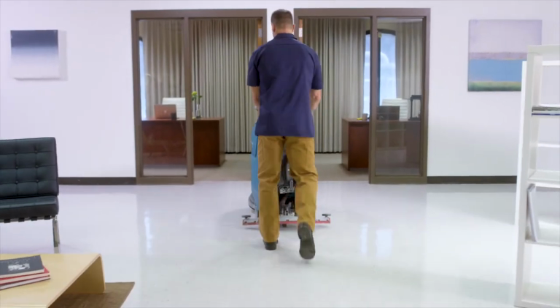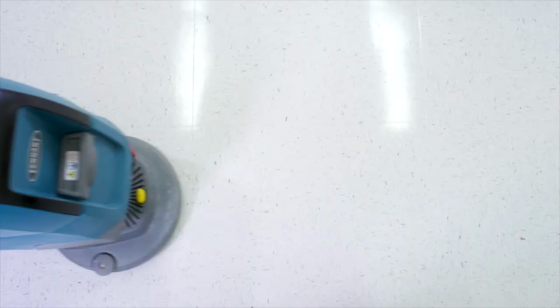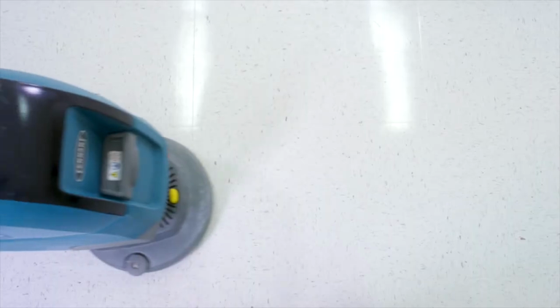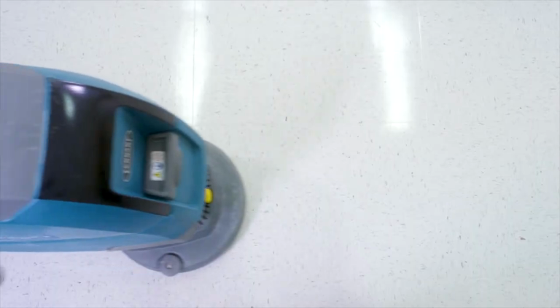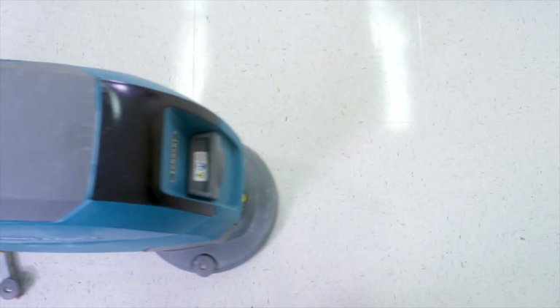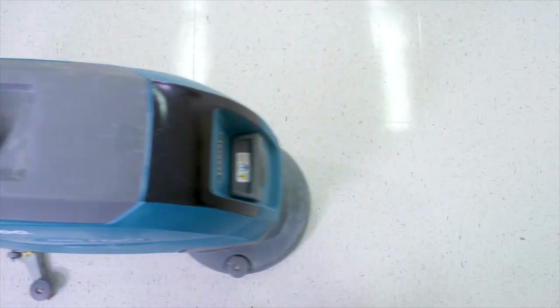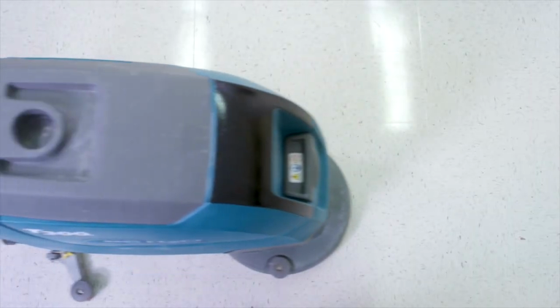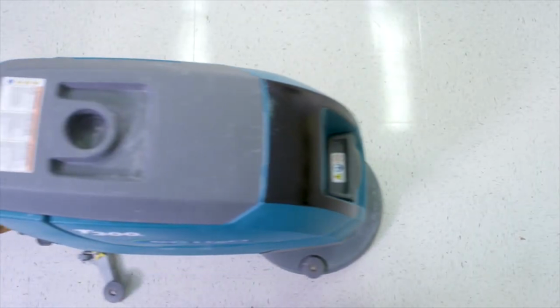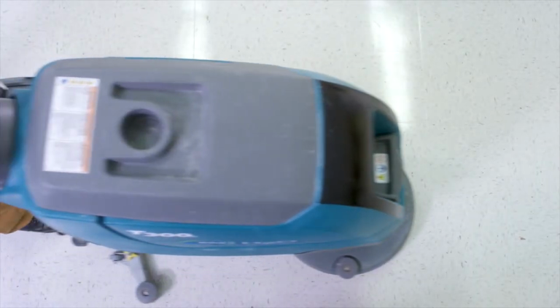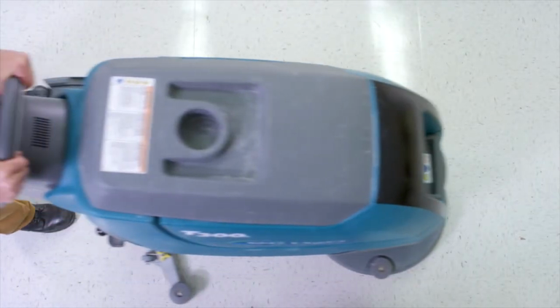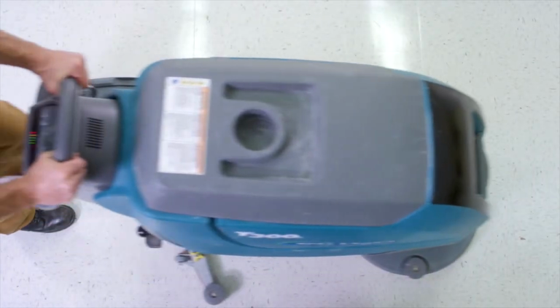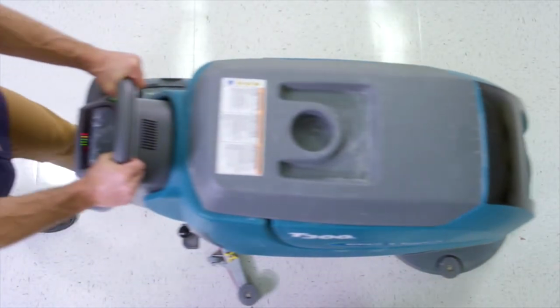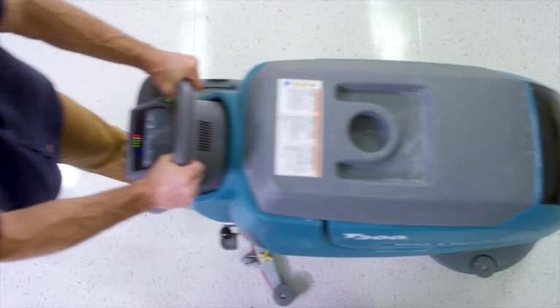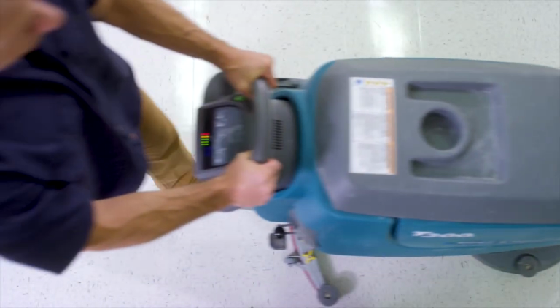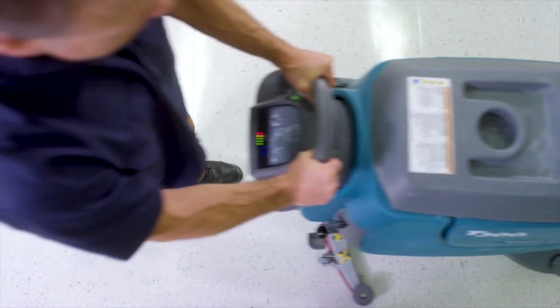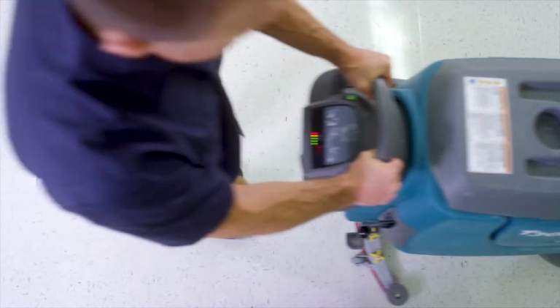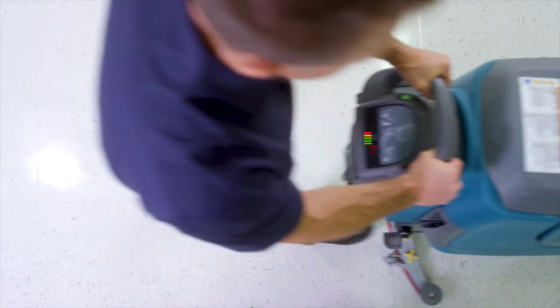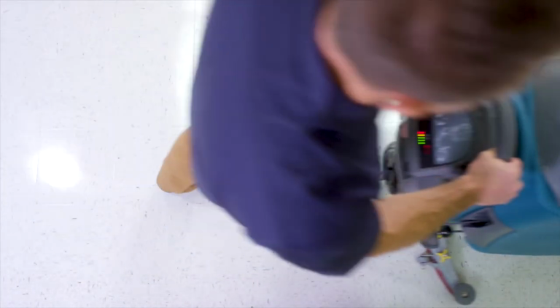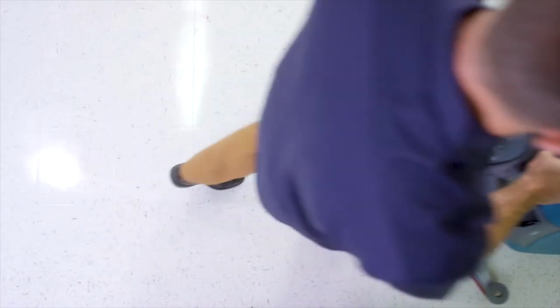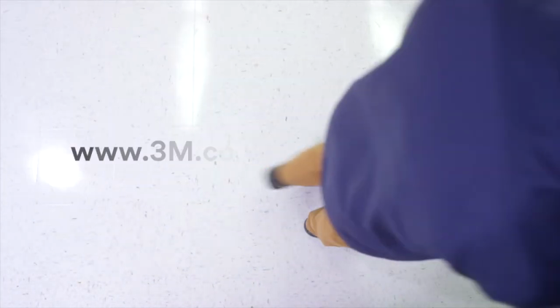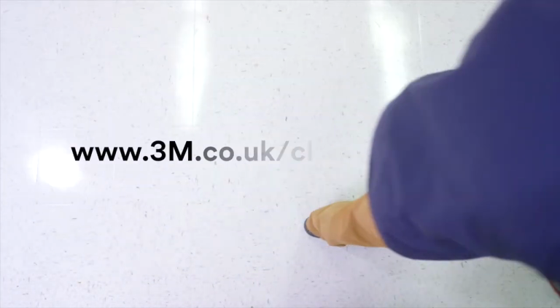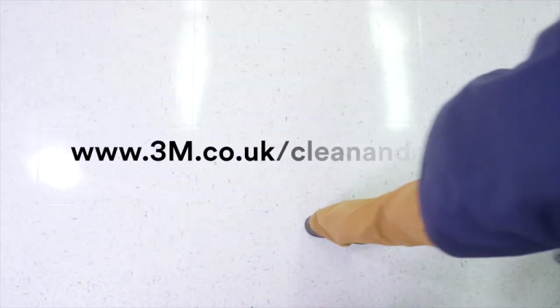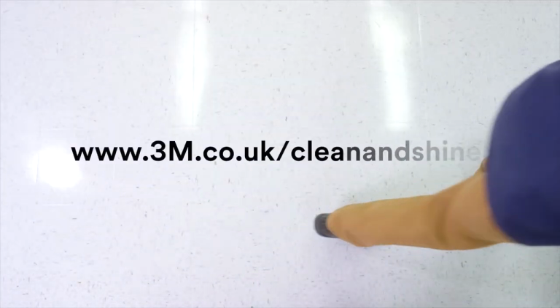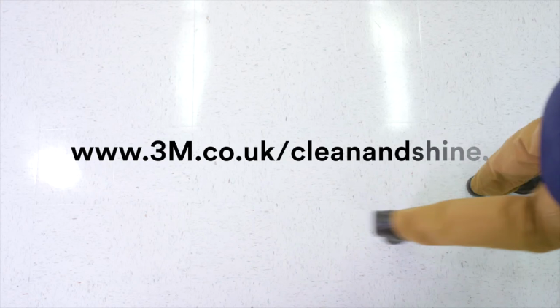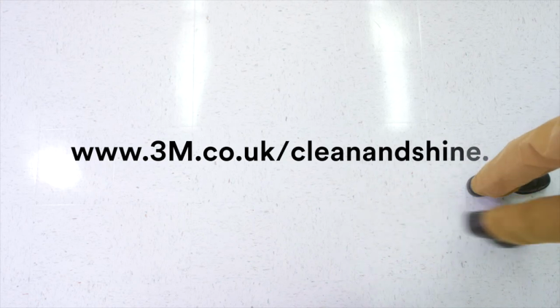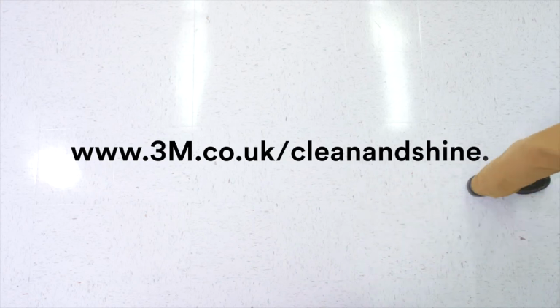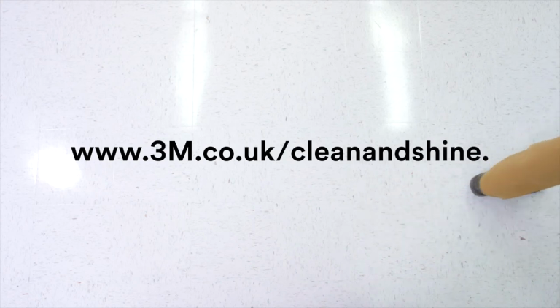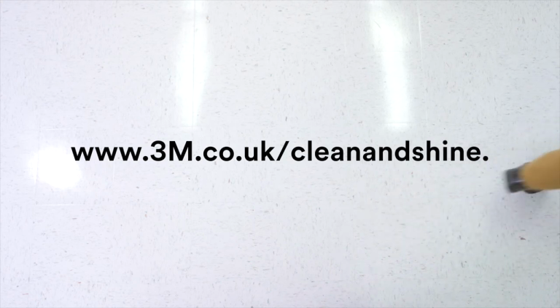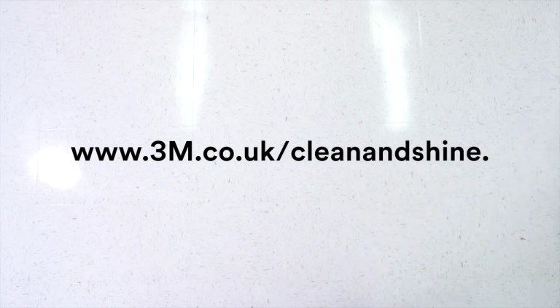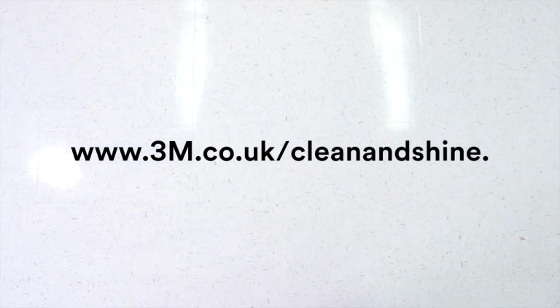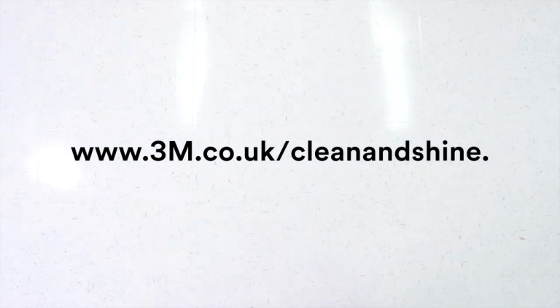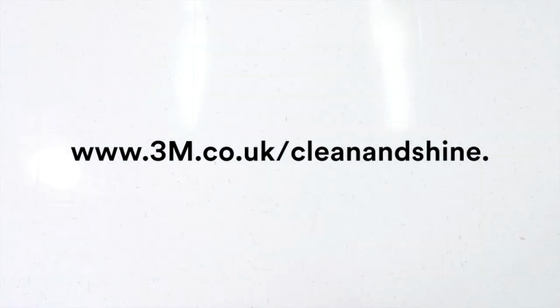Discover how Scotch-Brite Clean & Shine floor pads from 3M can help you achieve these results.